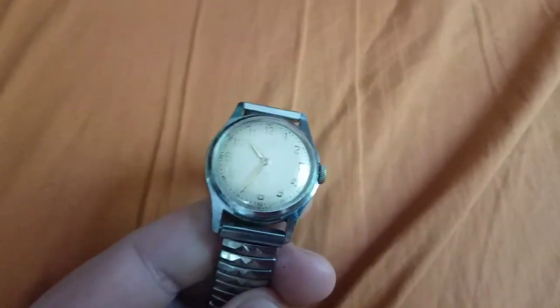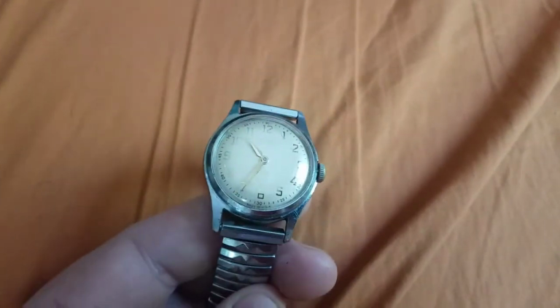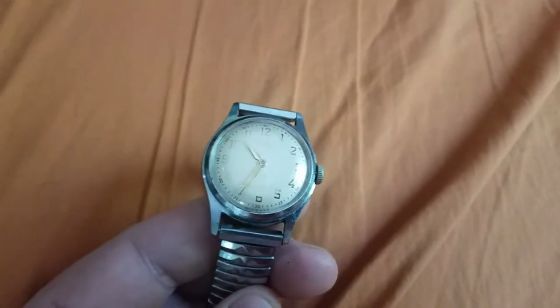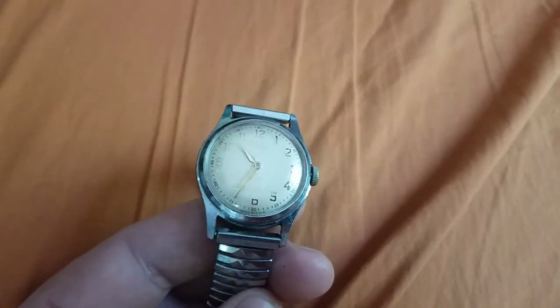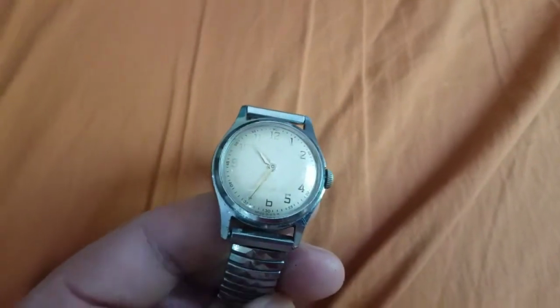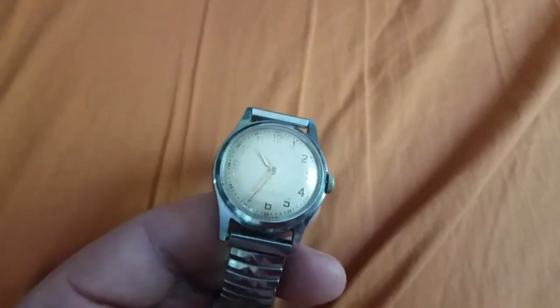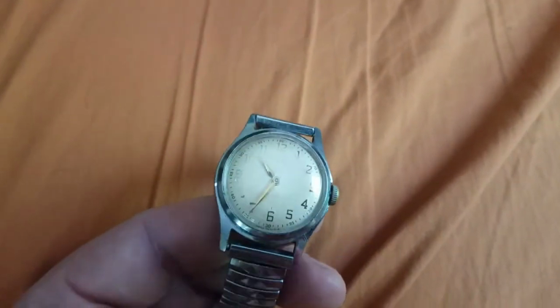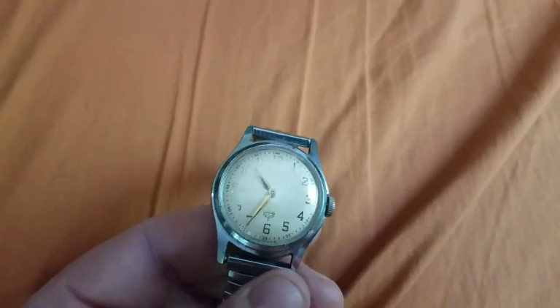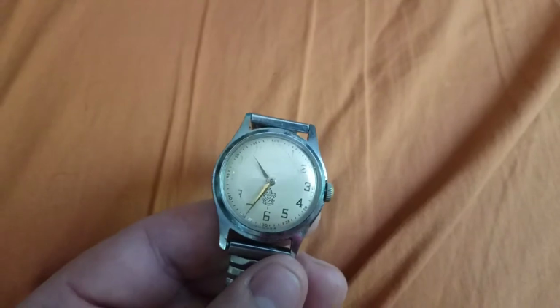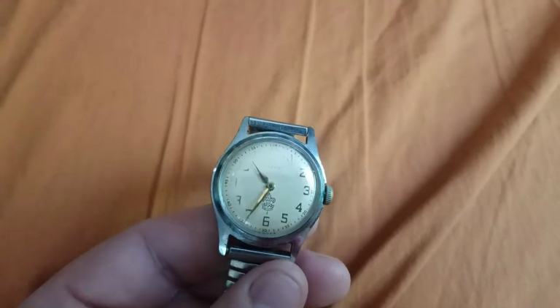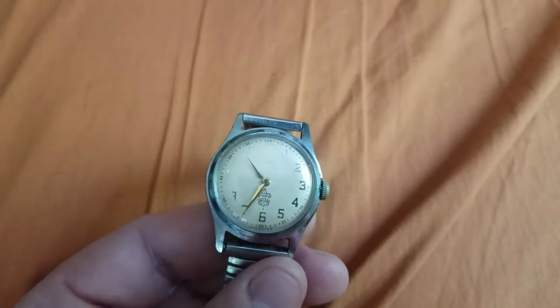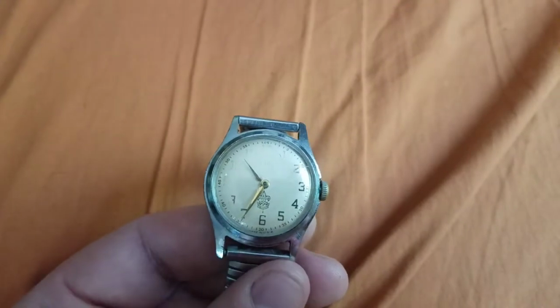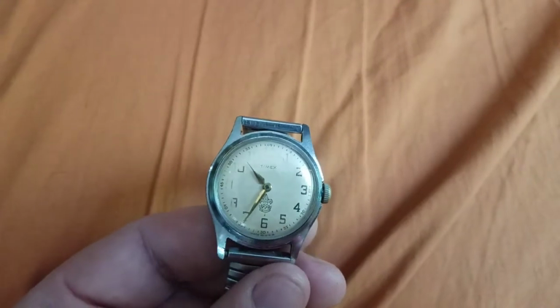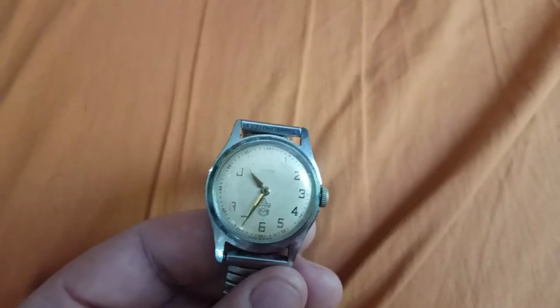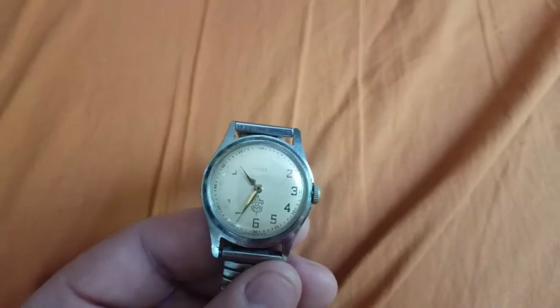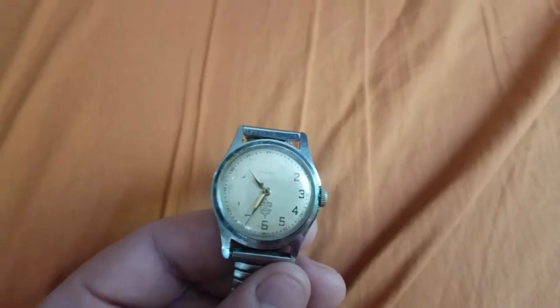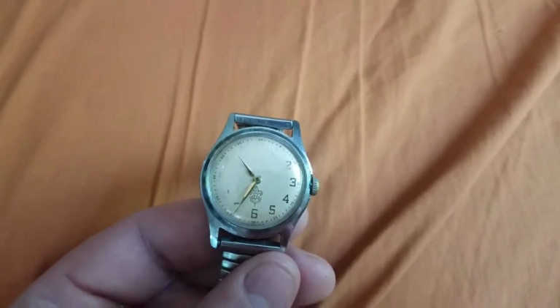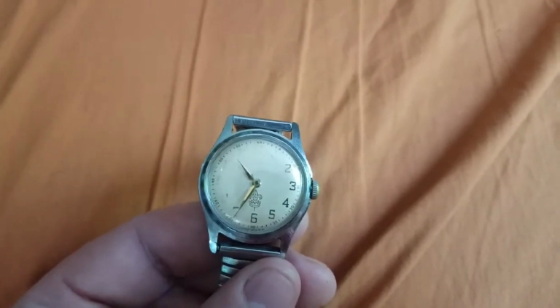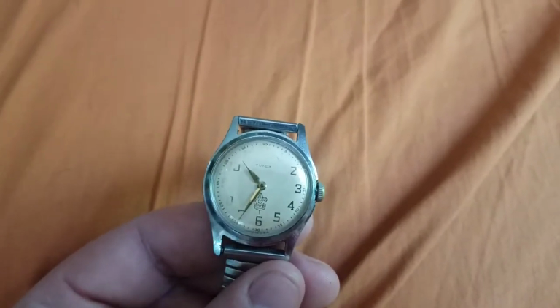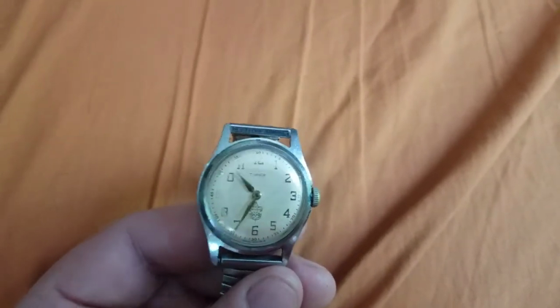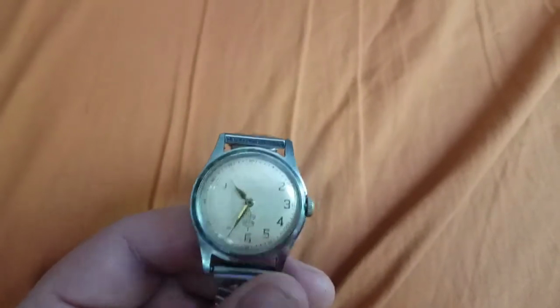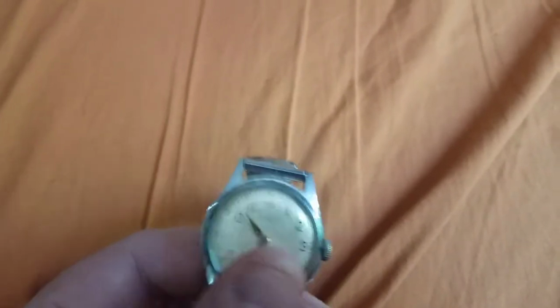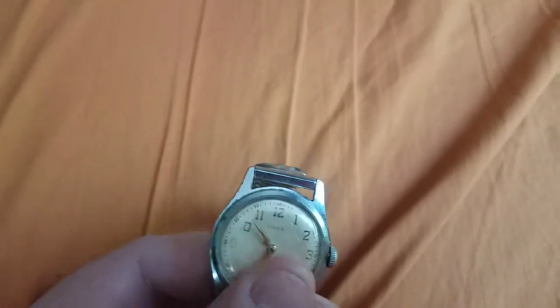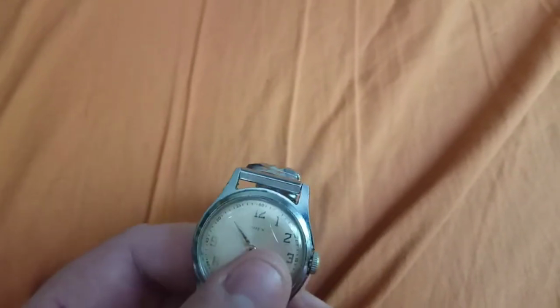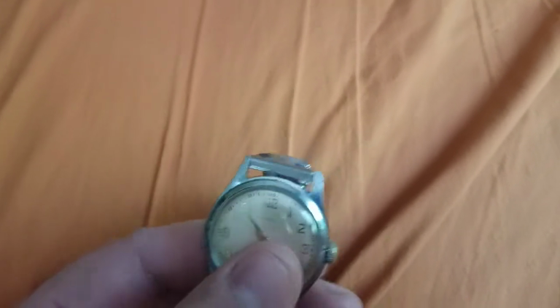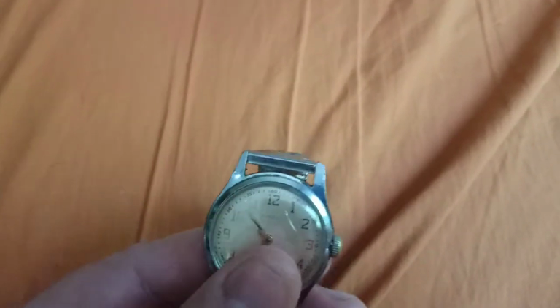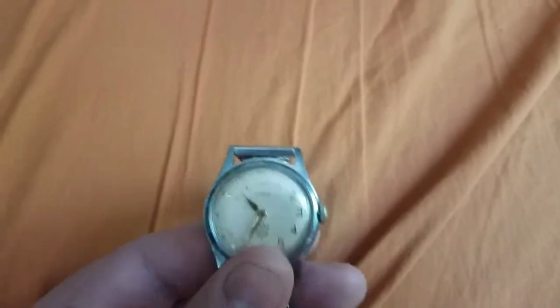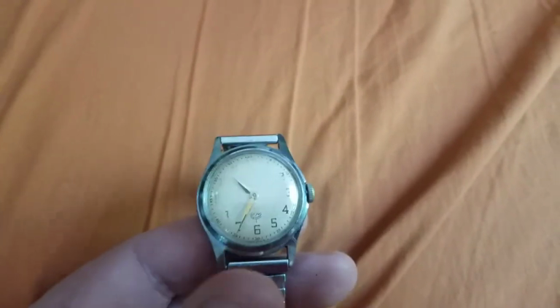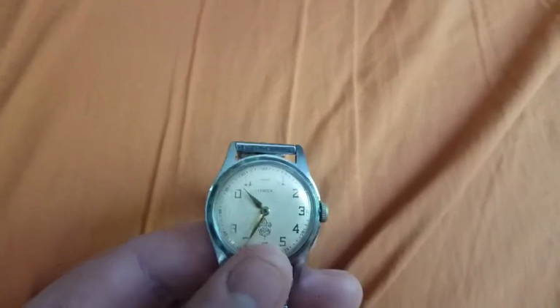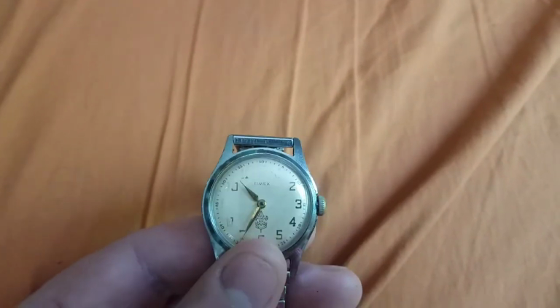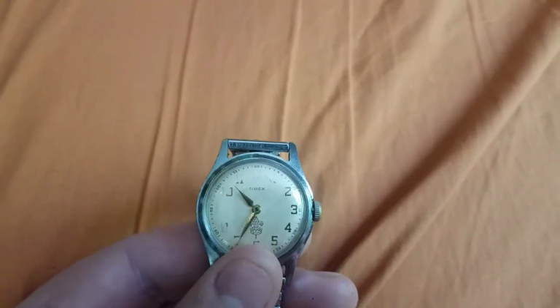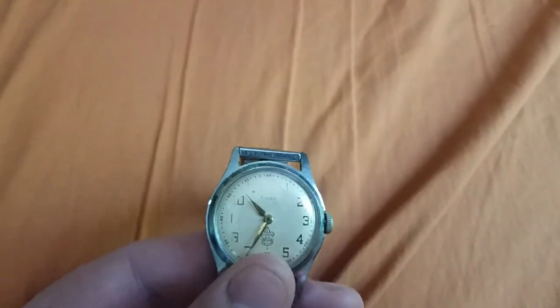This is a manual wind watch. They did make versions of these watches that were automatics, but they are kind of hard to find.